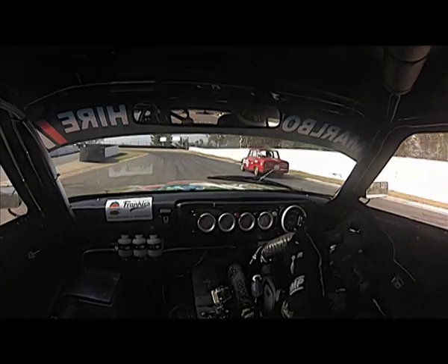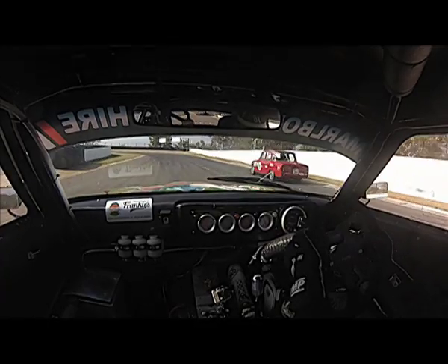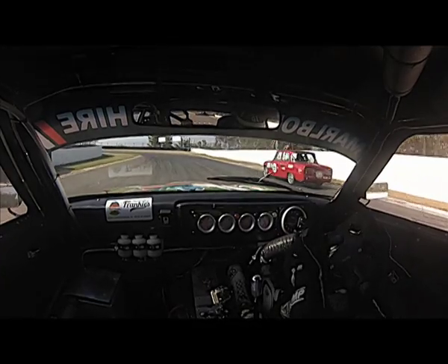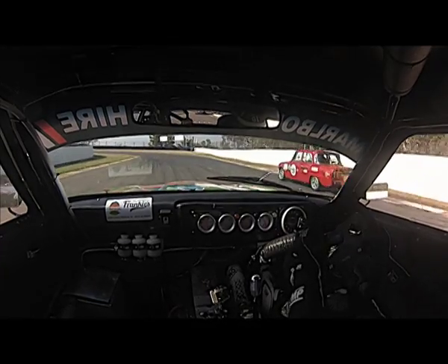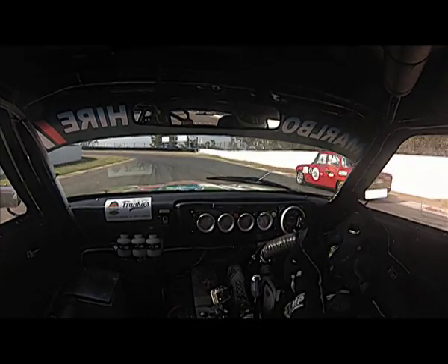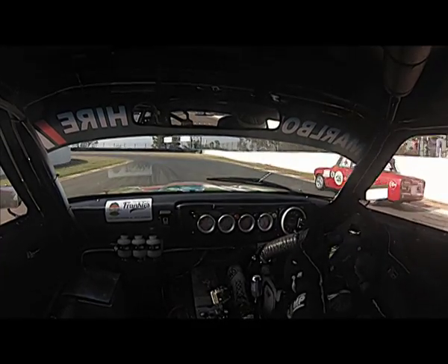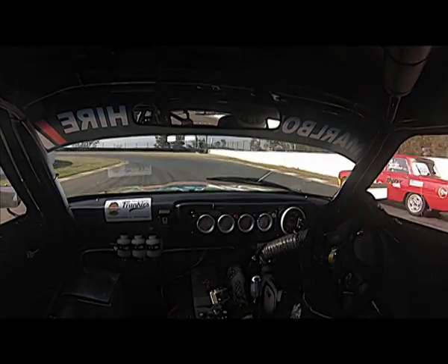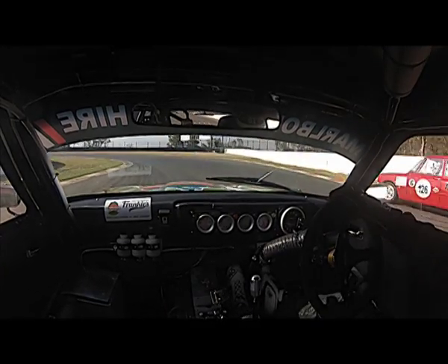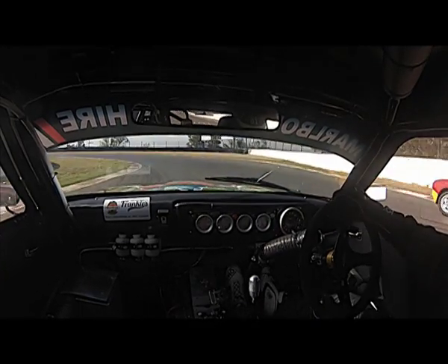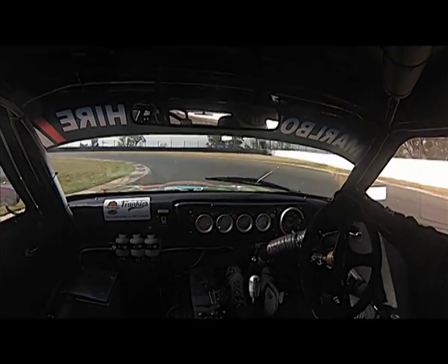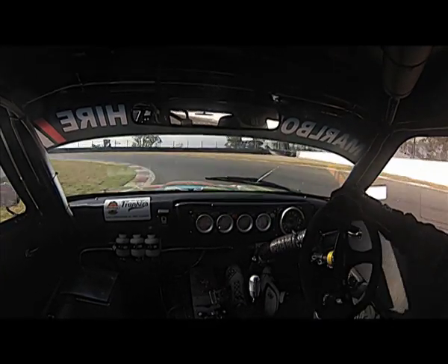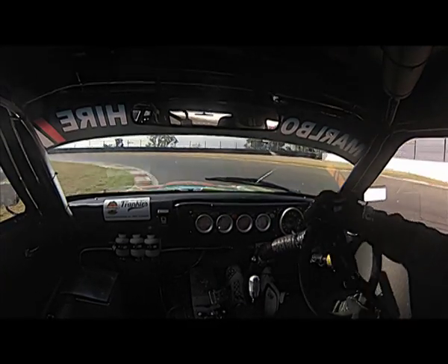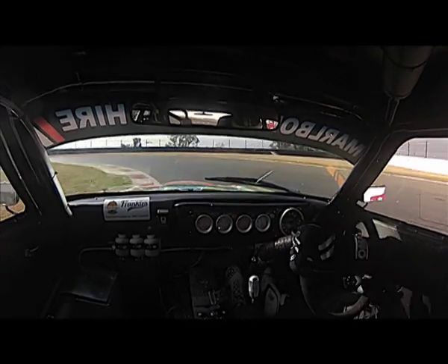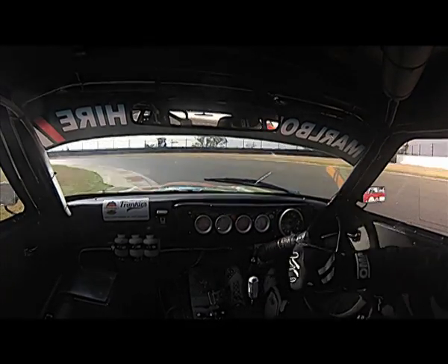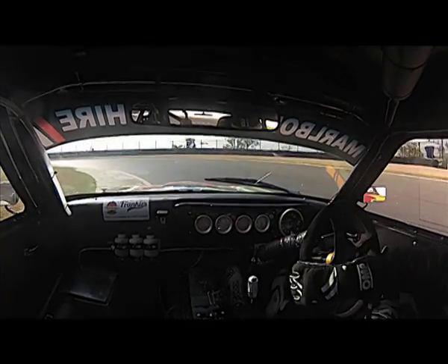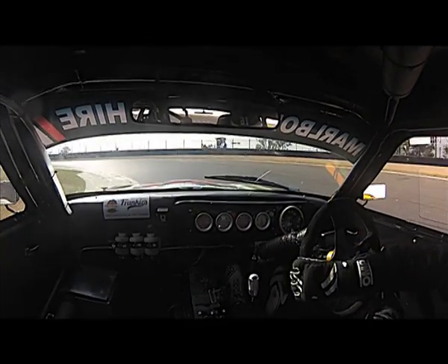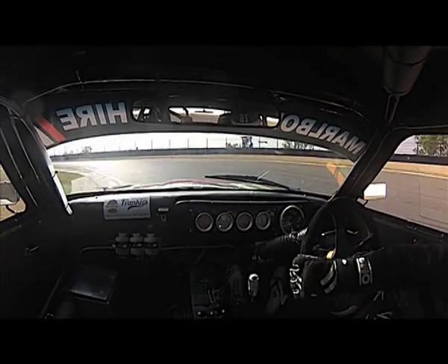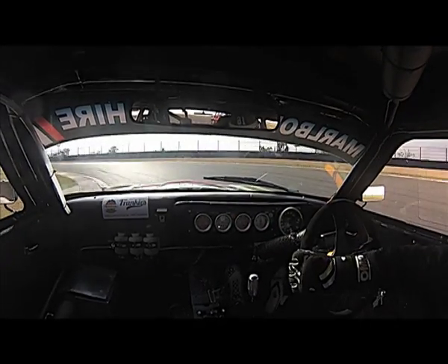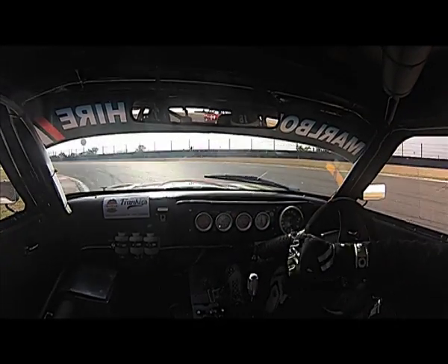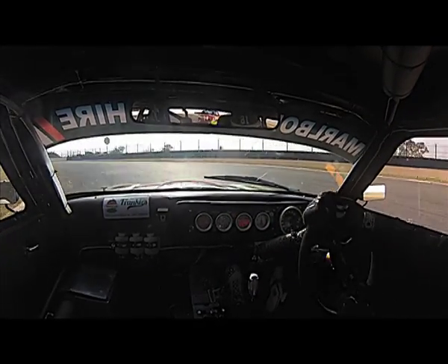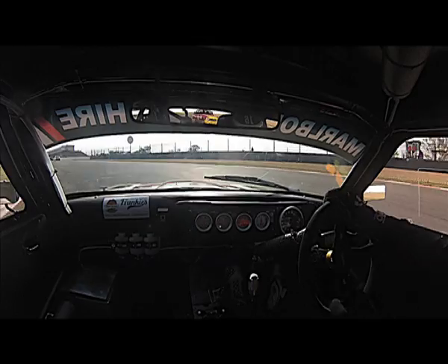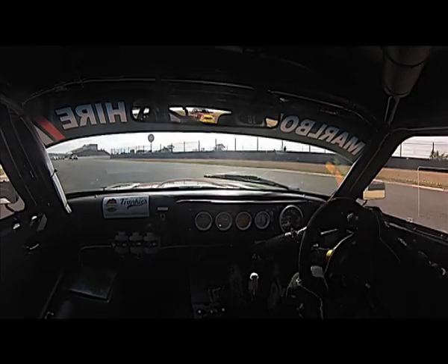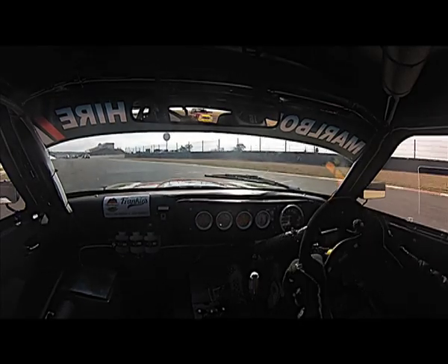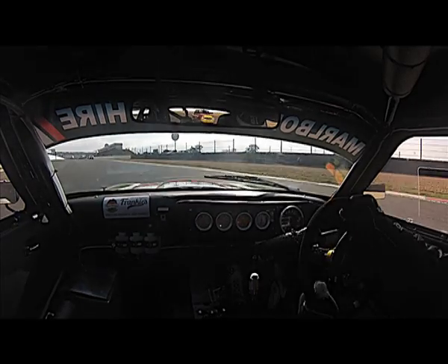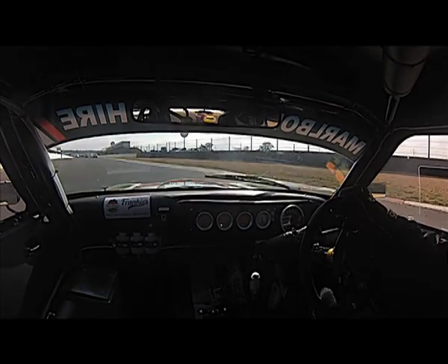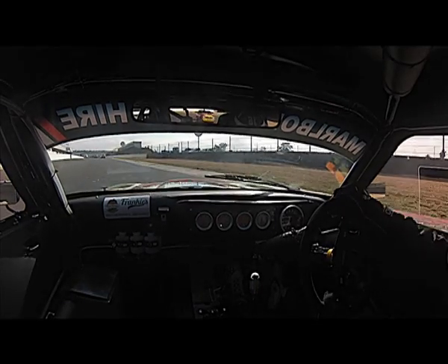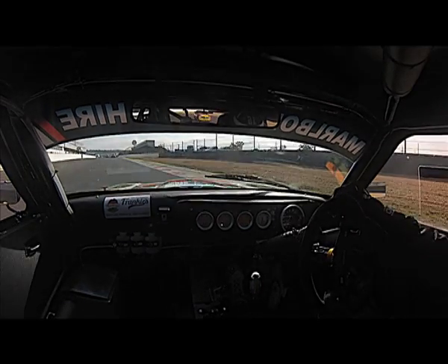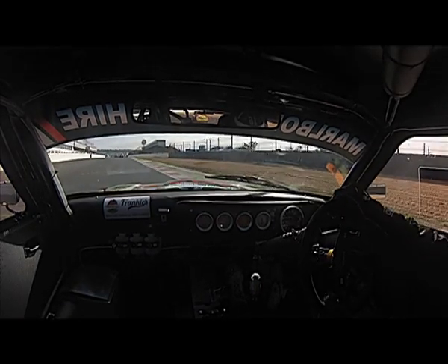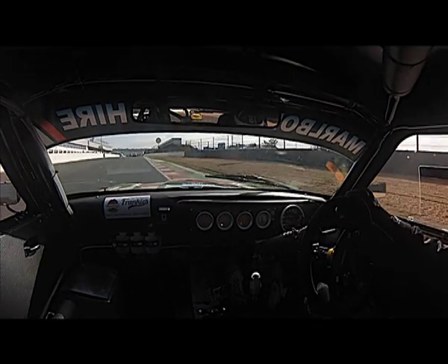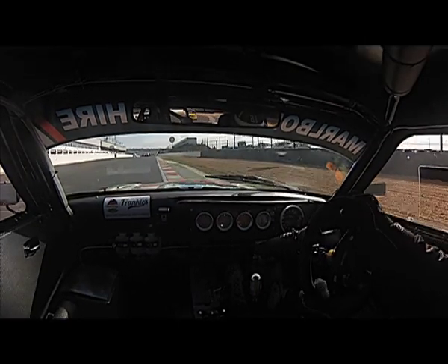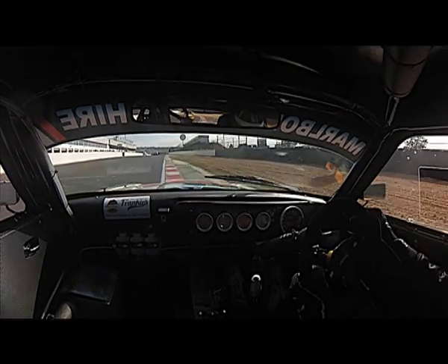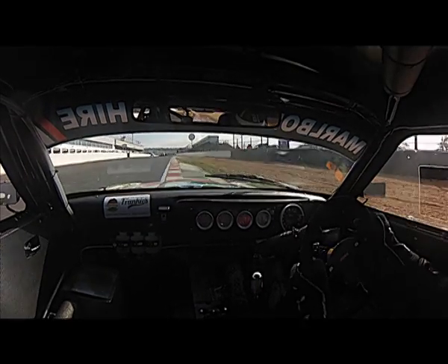Coming back to third gear, turning in, back on the power, heading towards the end of a qualifying lap of Kyalami.